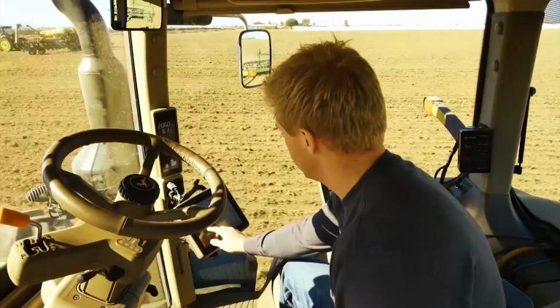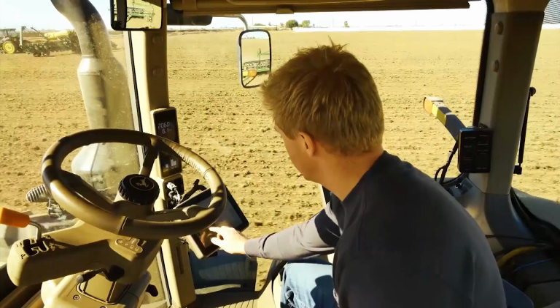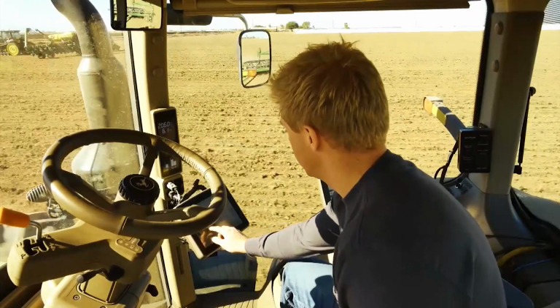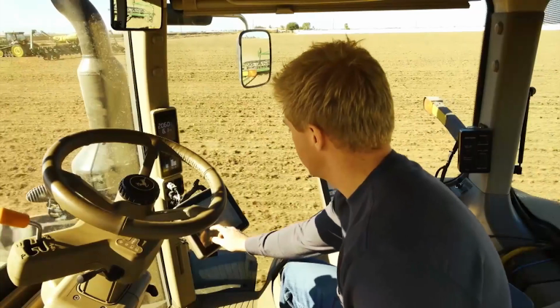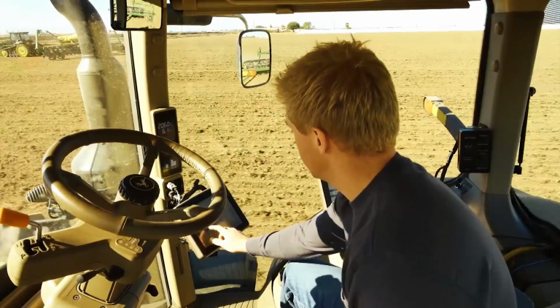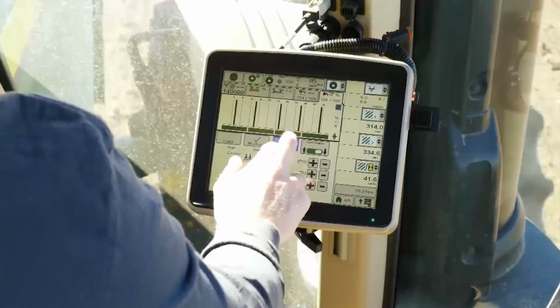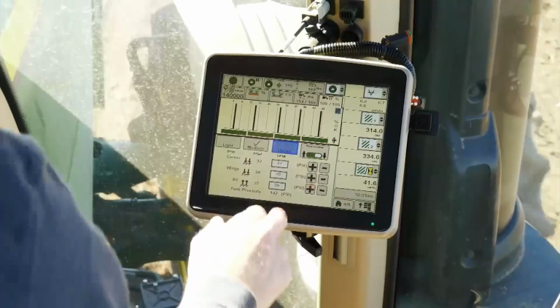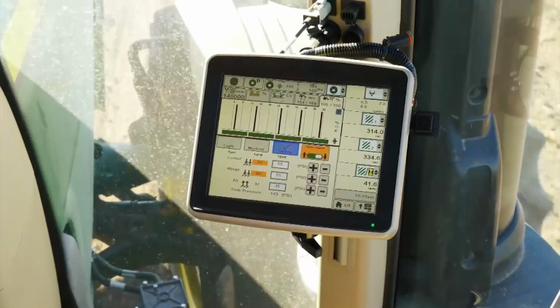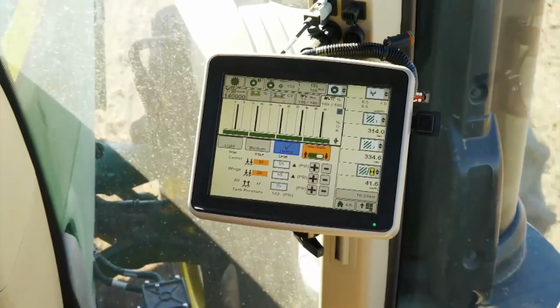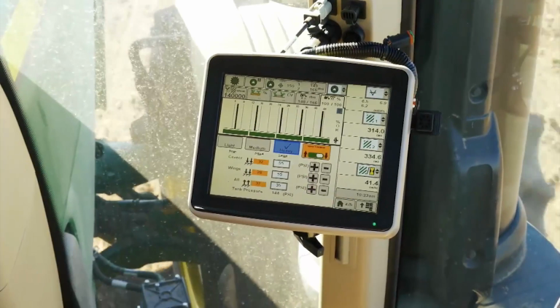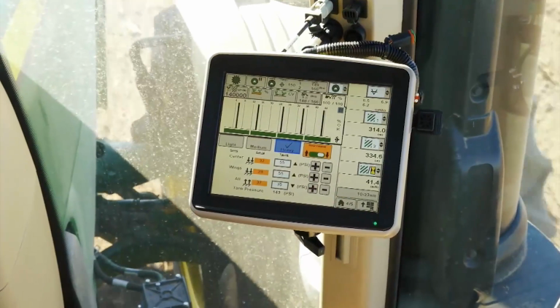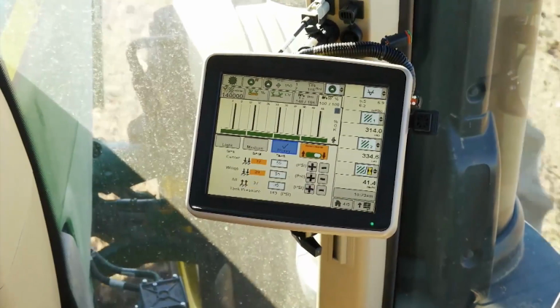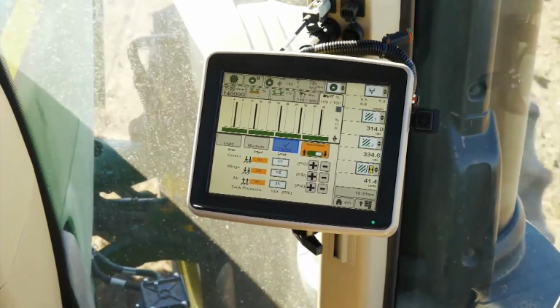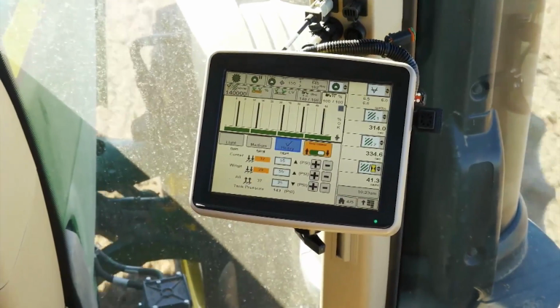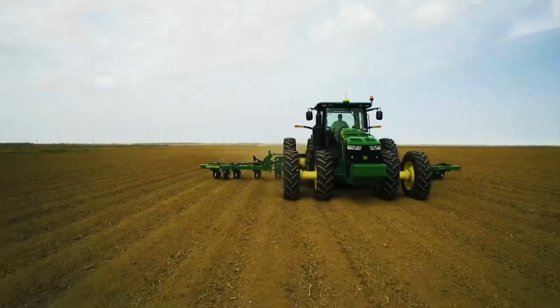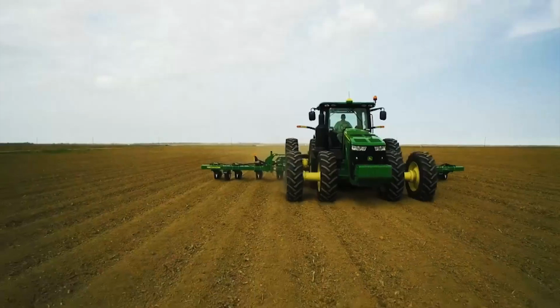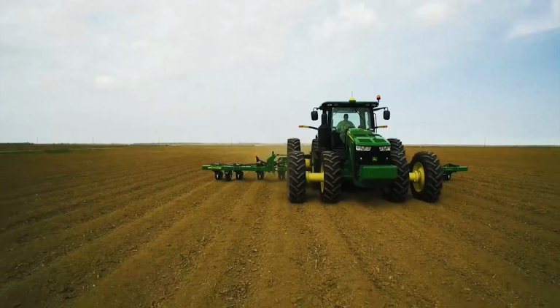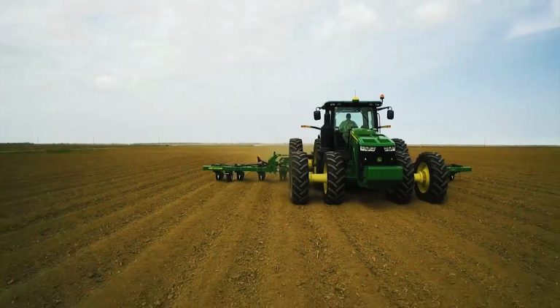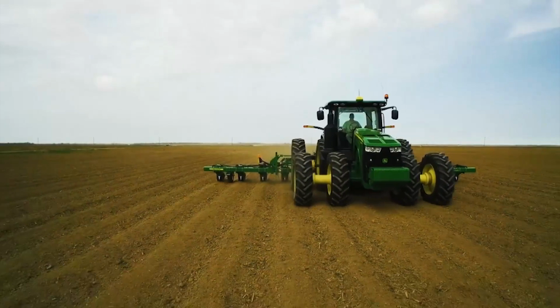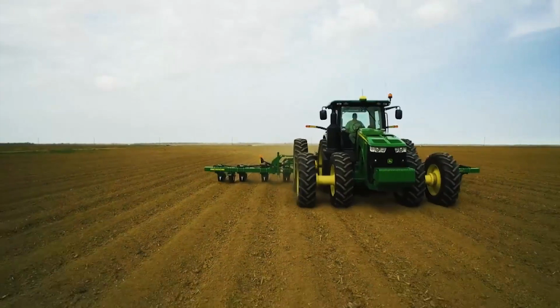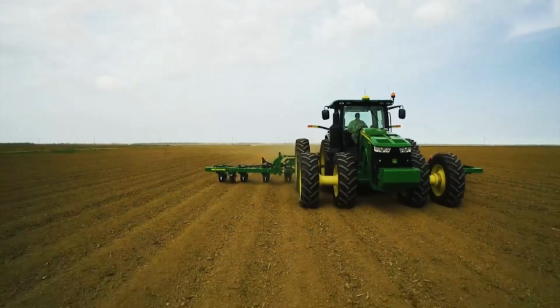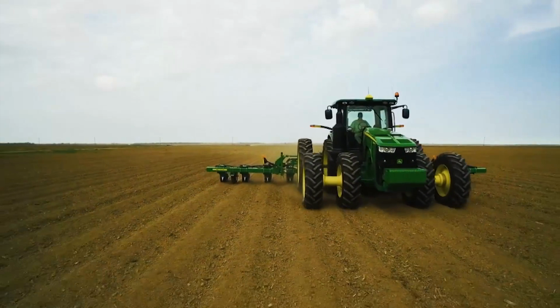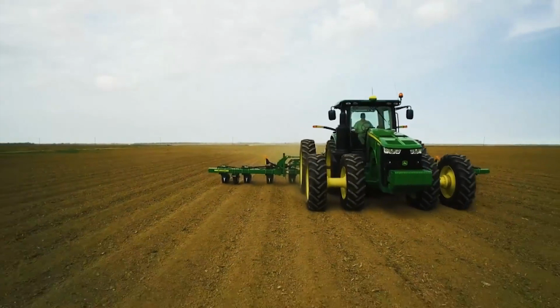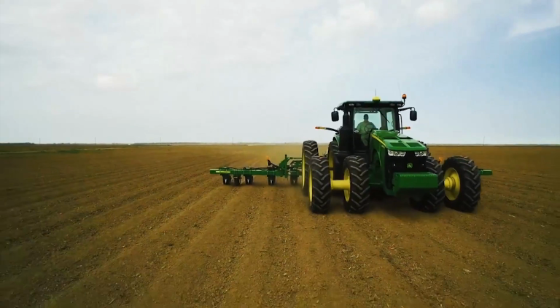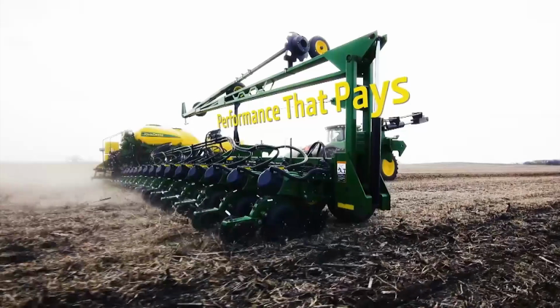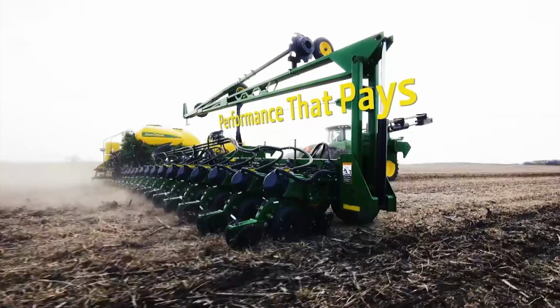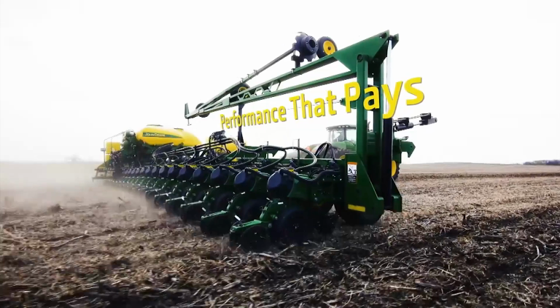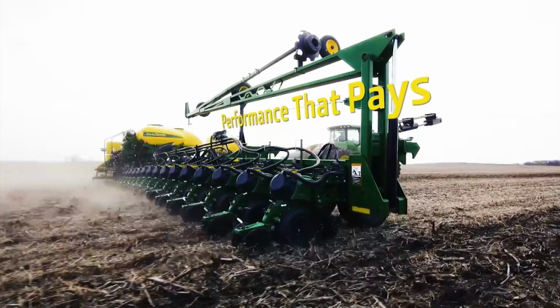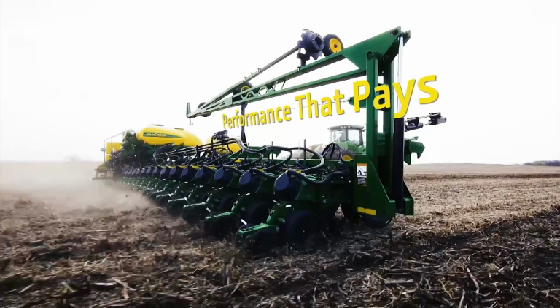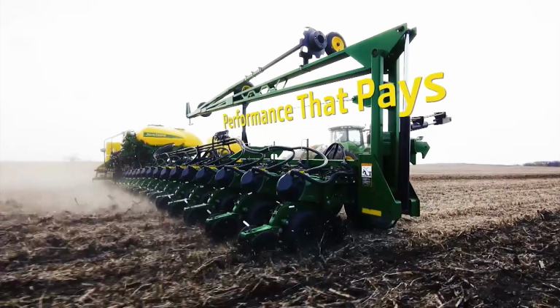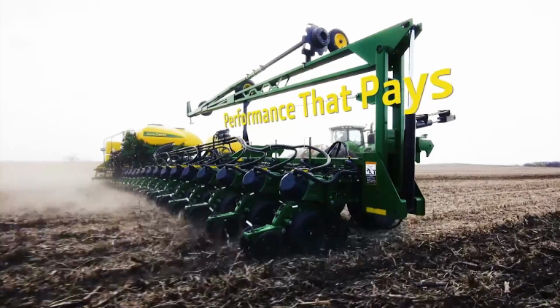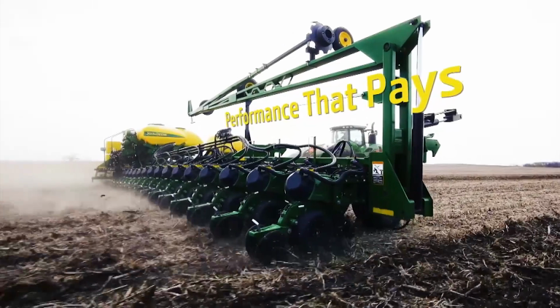Faster, more accurate, more productive planting. That's John Deere planting. This is performance that pays.